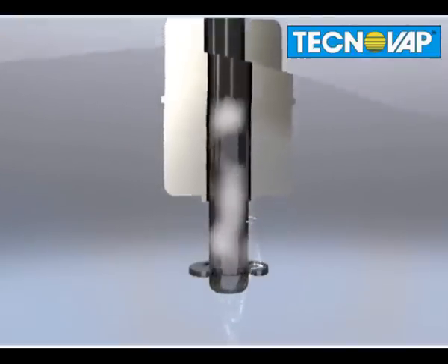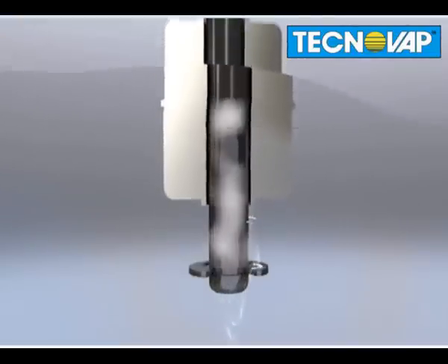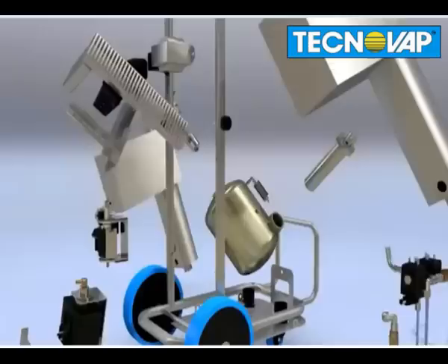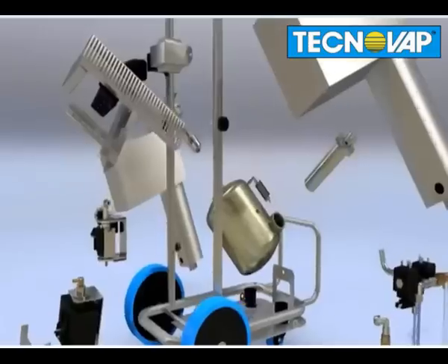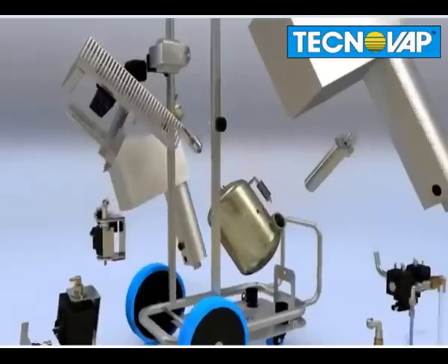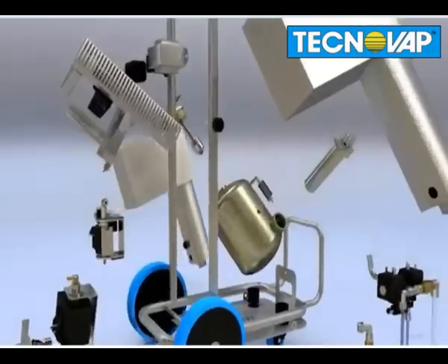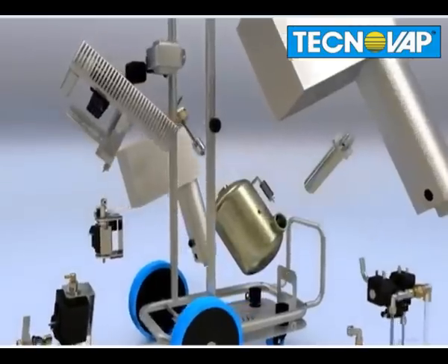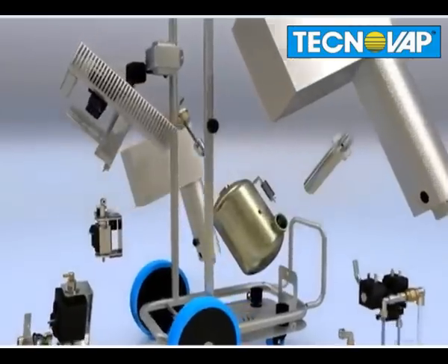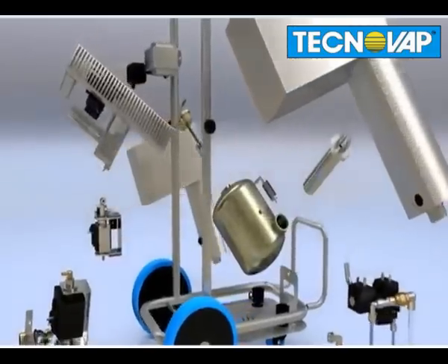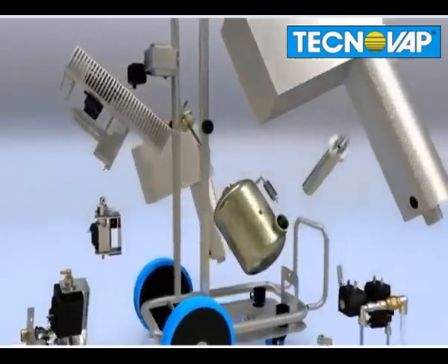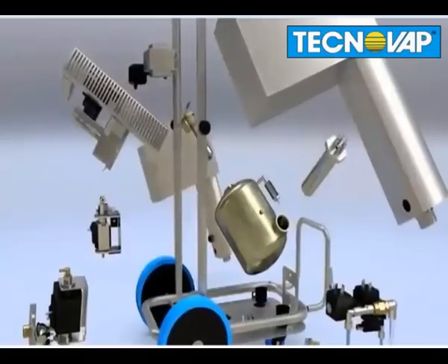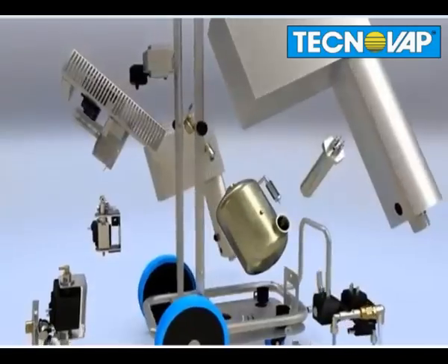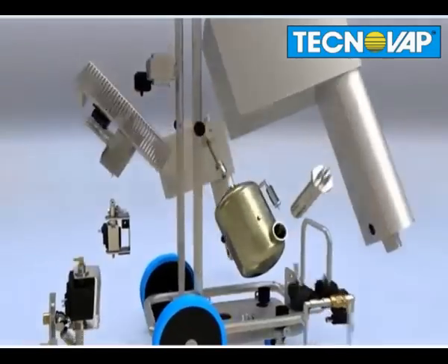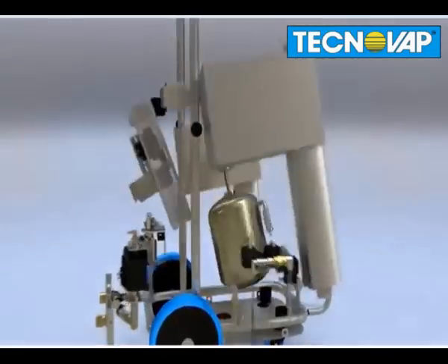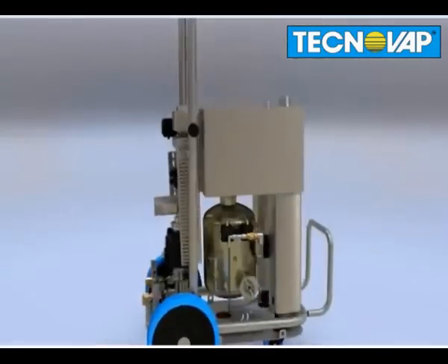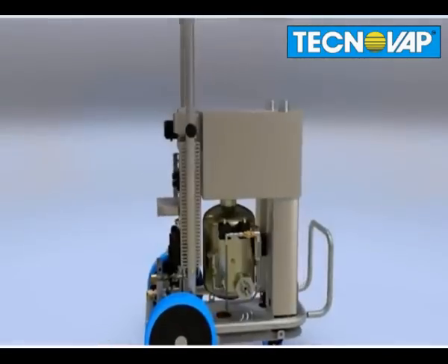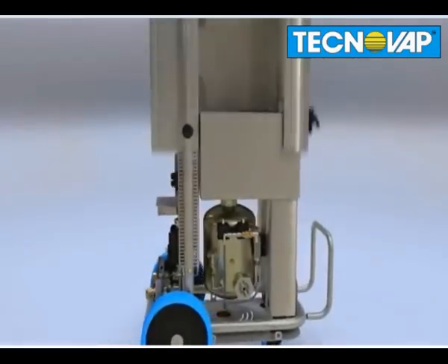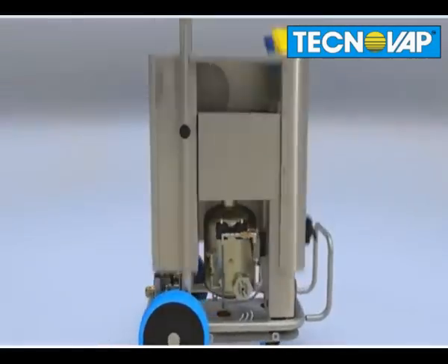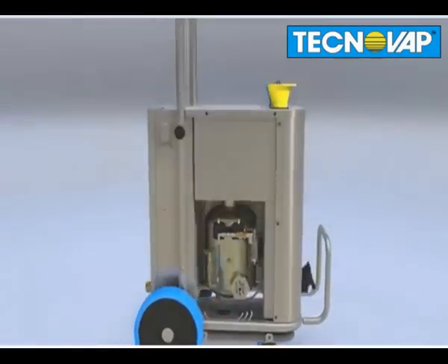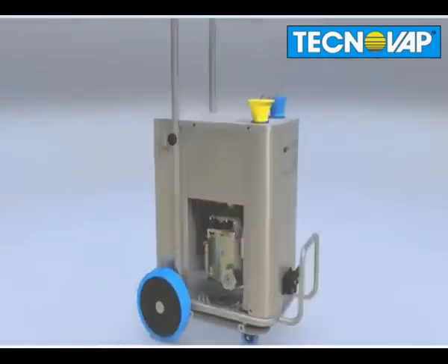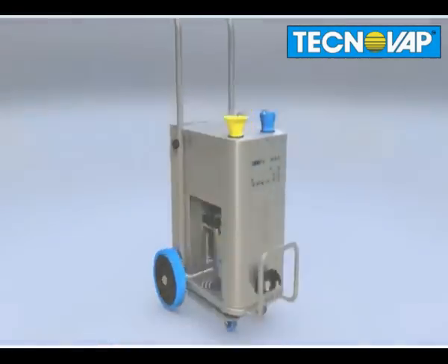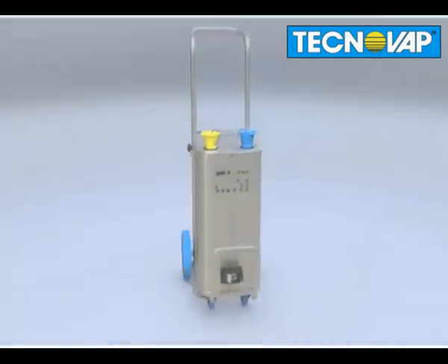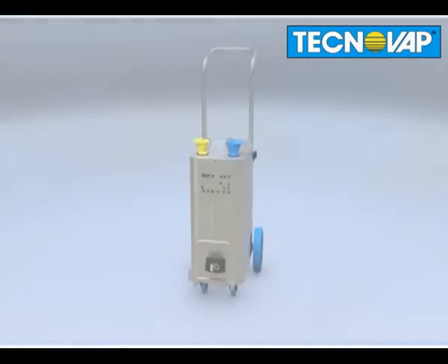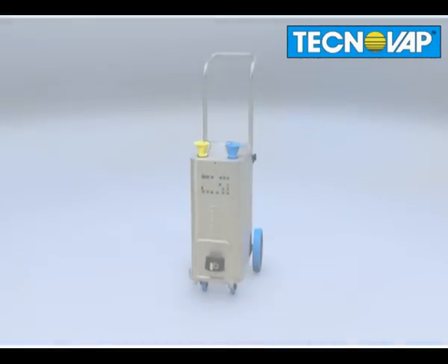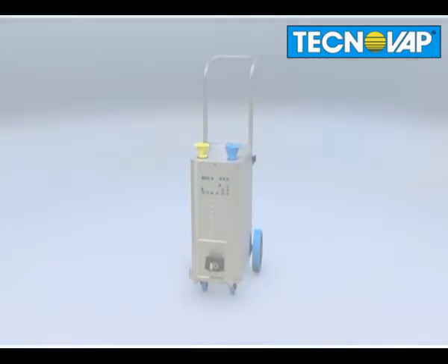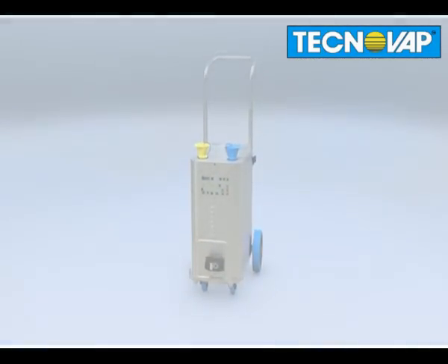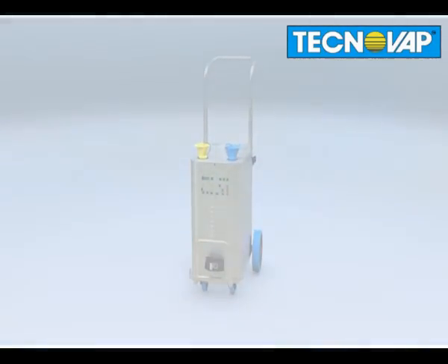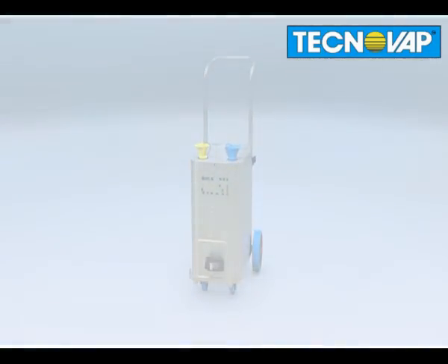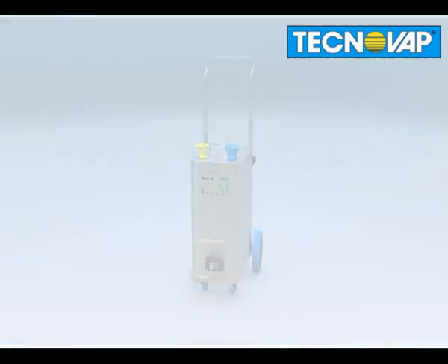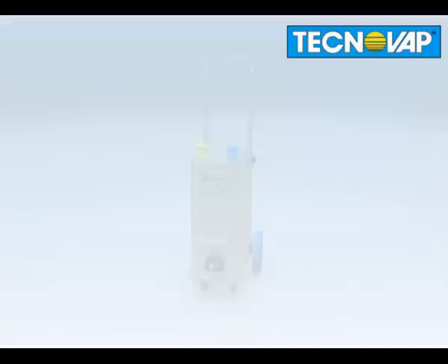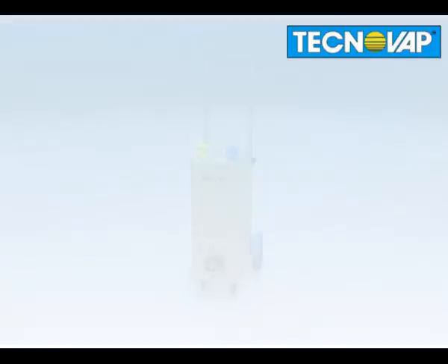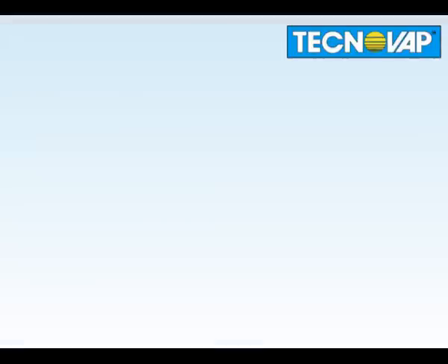See for yourself the superior technology and quality of Technovap steam jet.